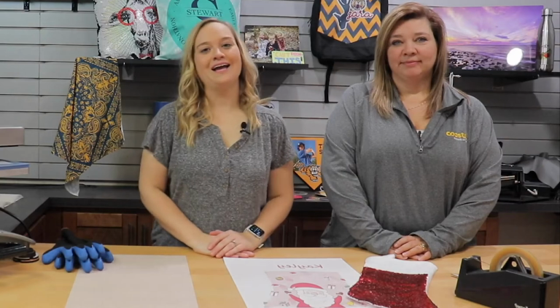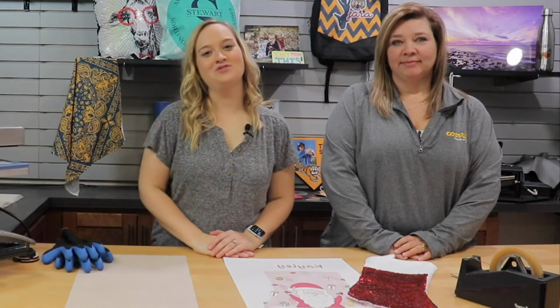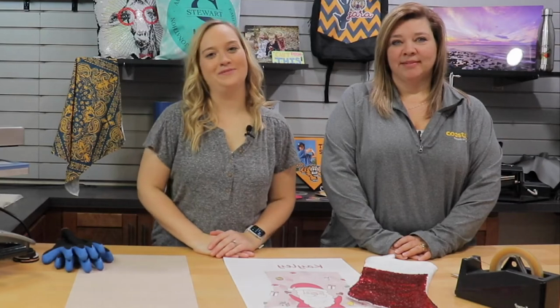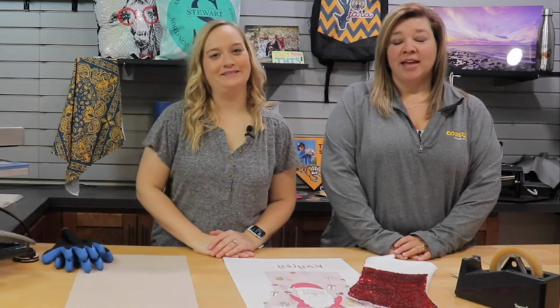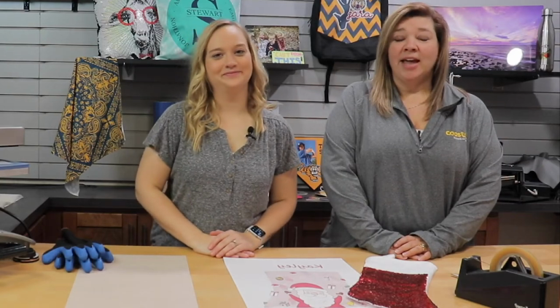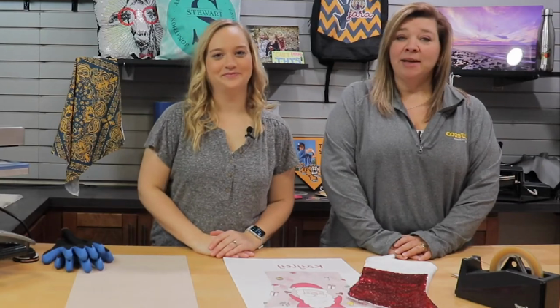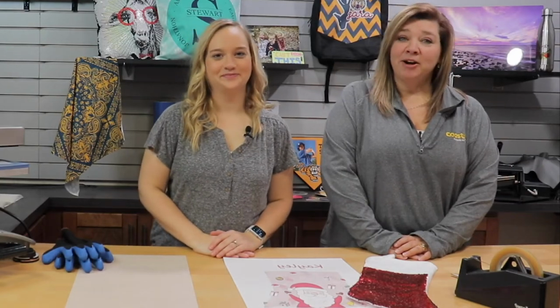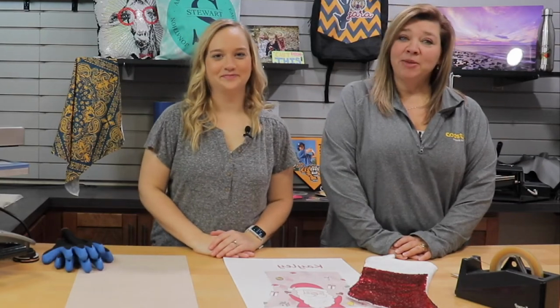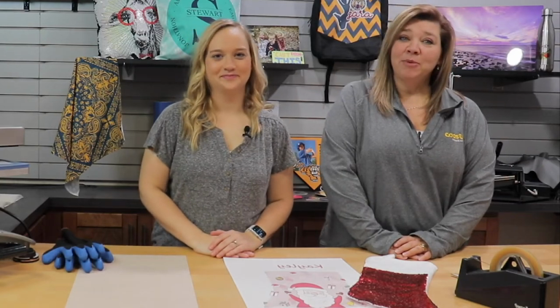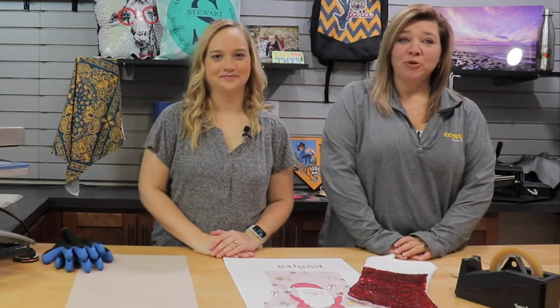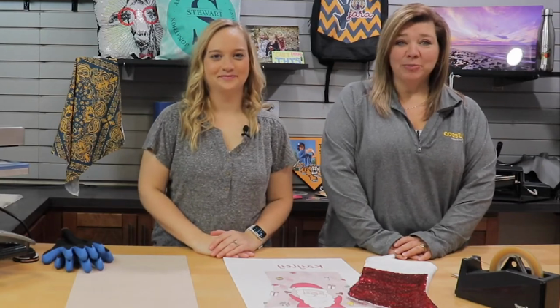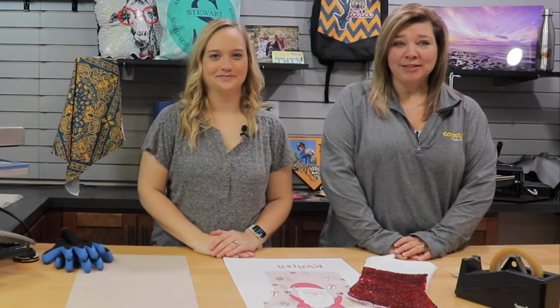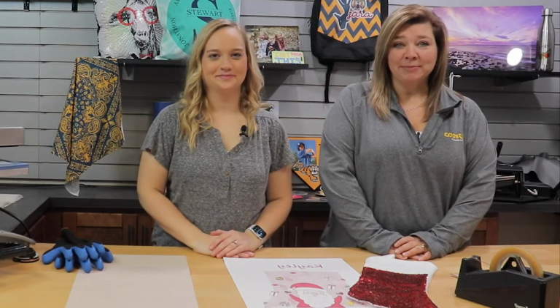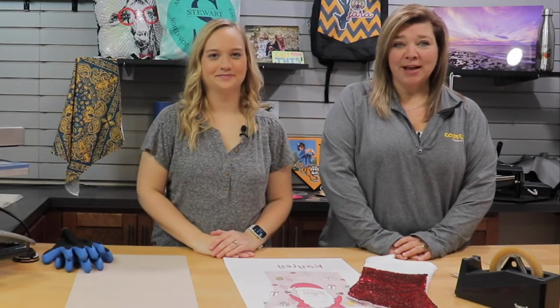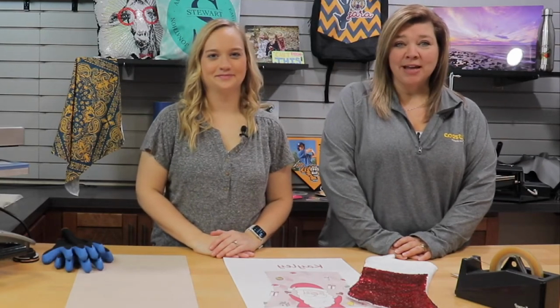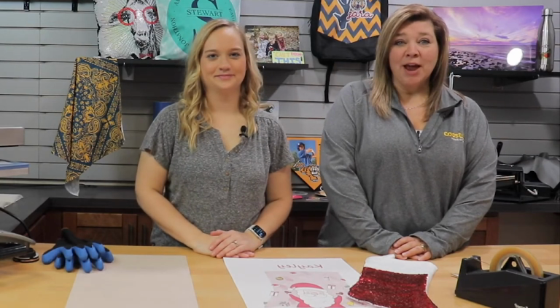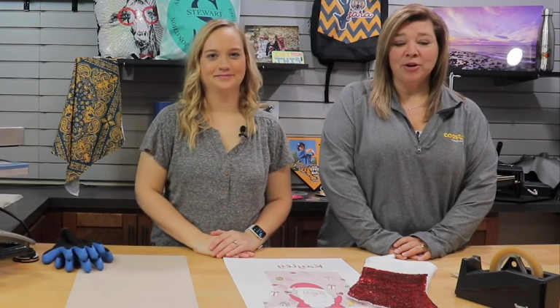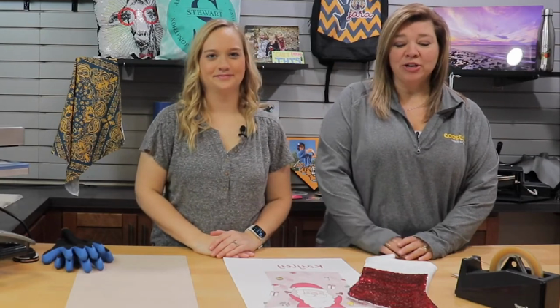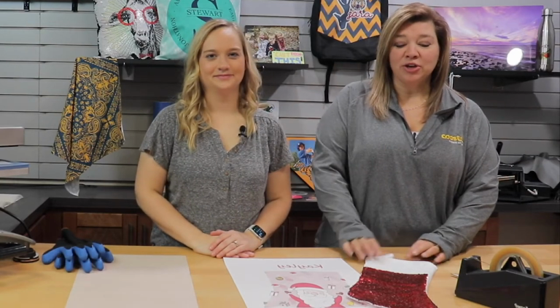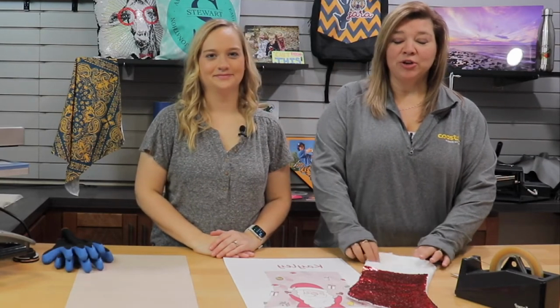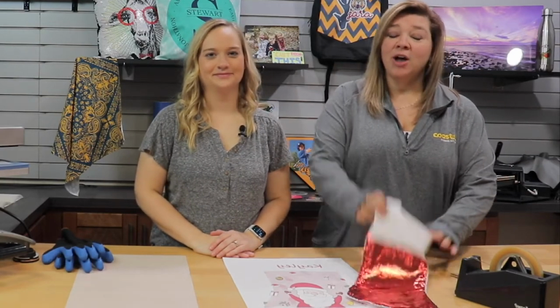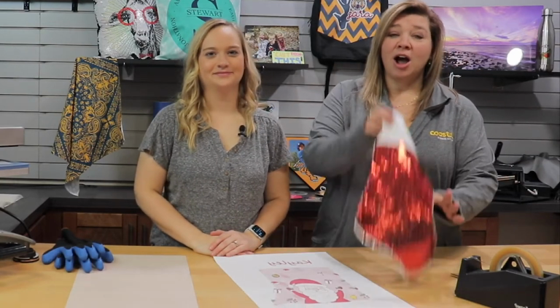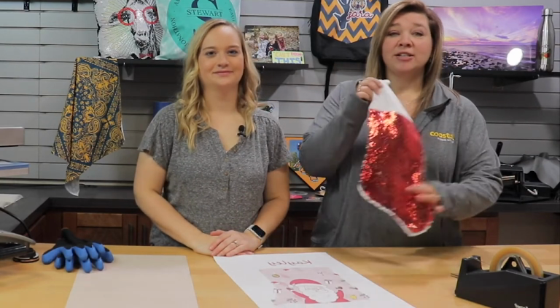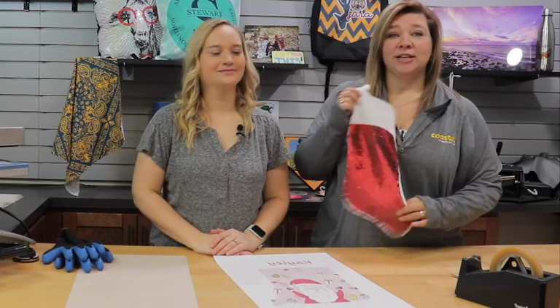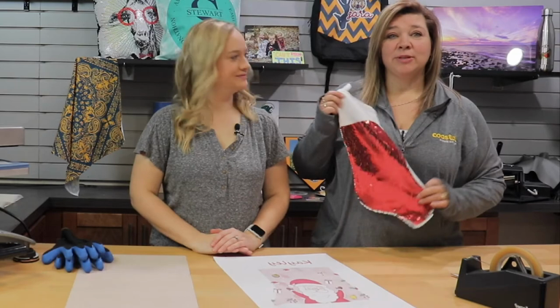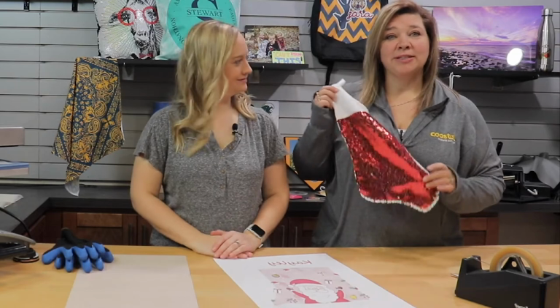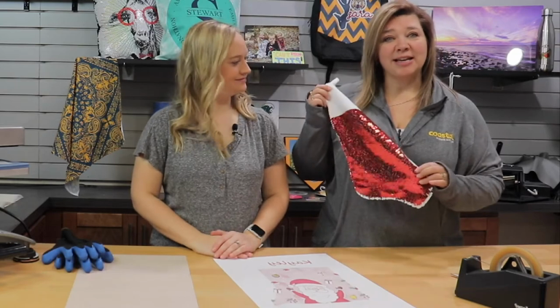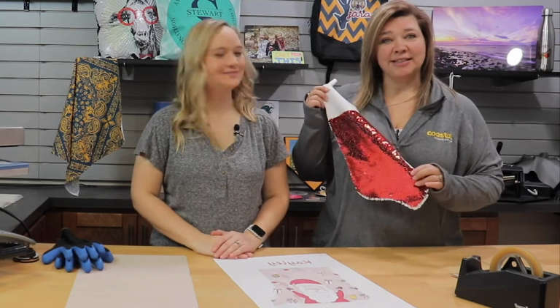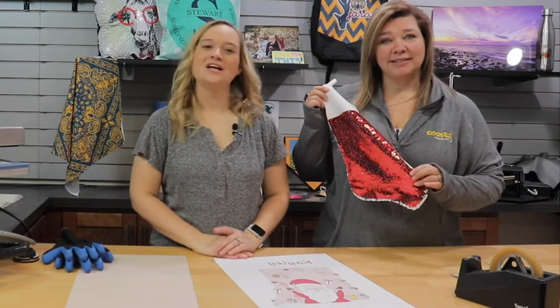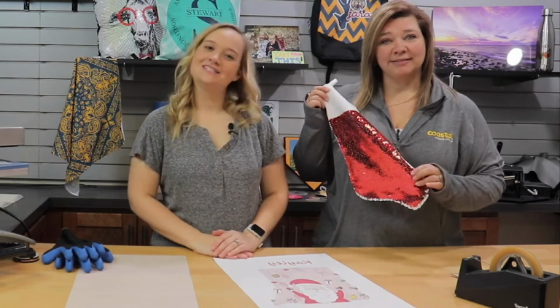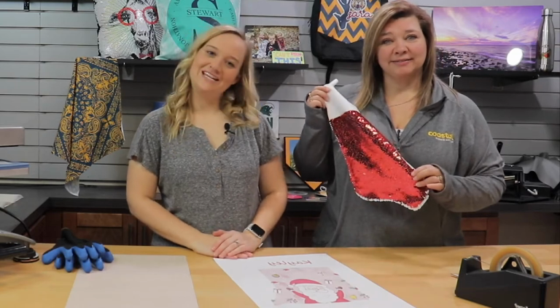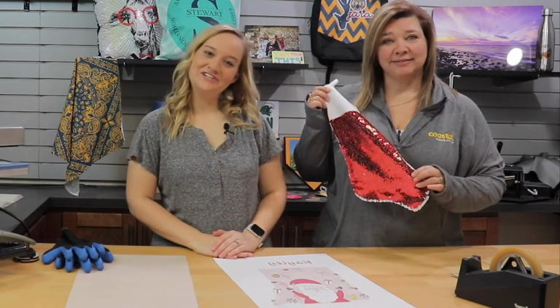Hi, I'm Jamie and I'm Meredith and we're with Coastal Business Supplies and we're going to show you our sequins stockings. Stay tuned!